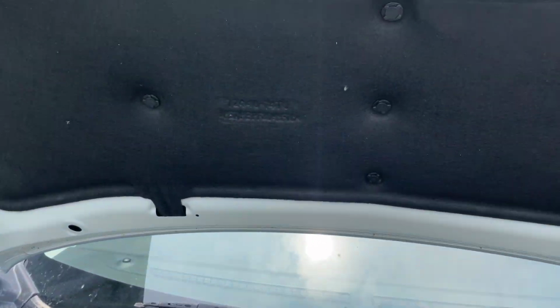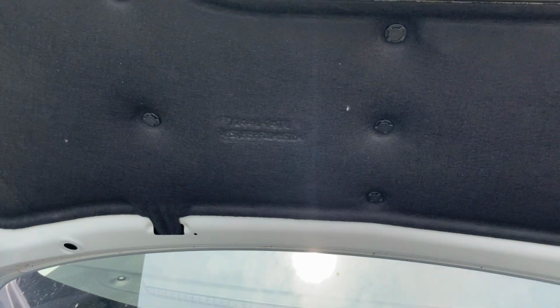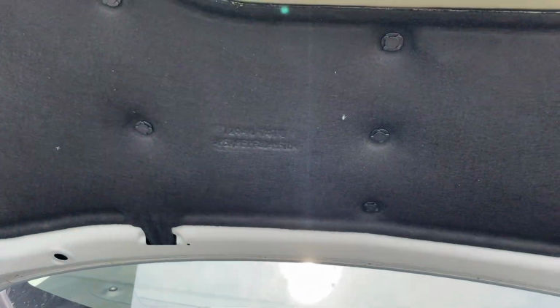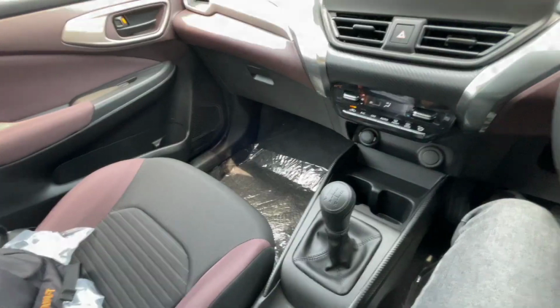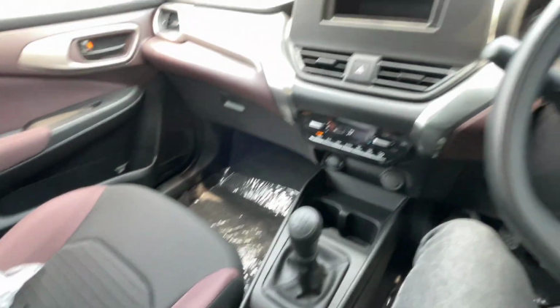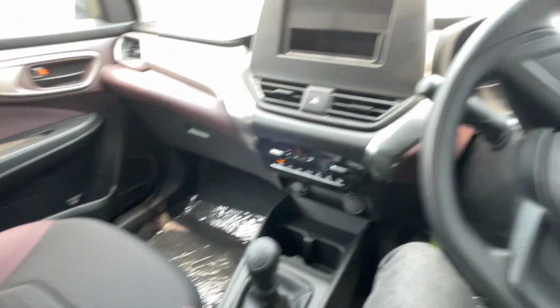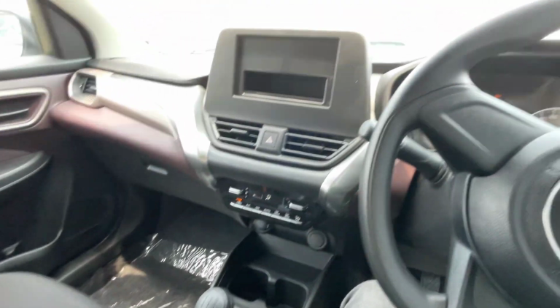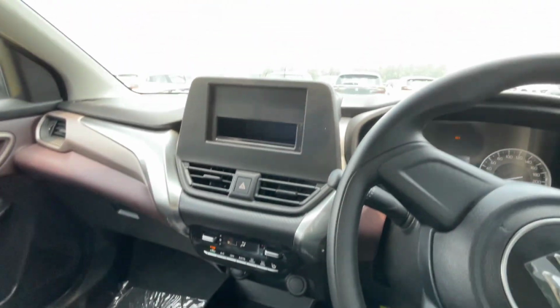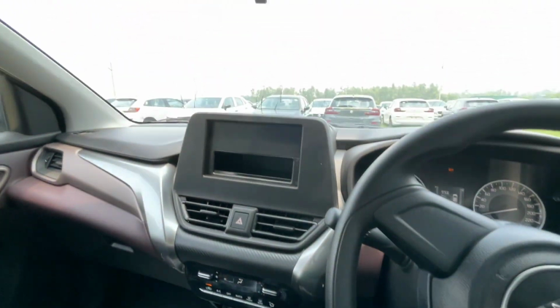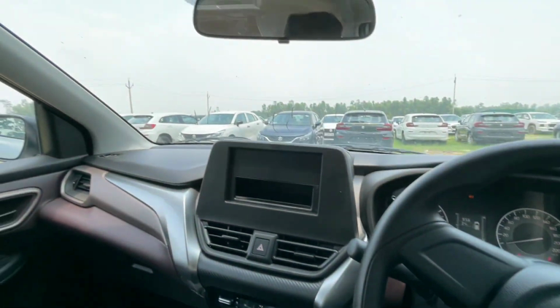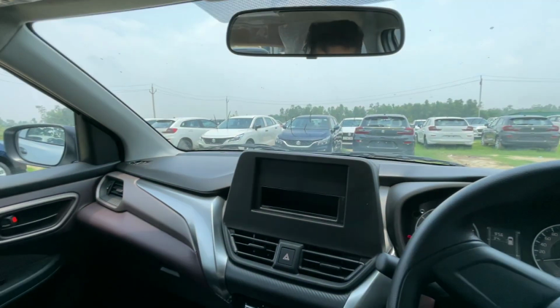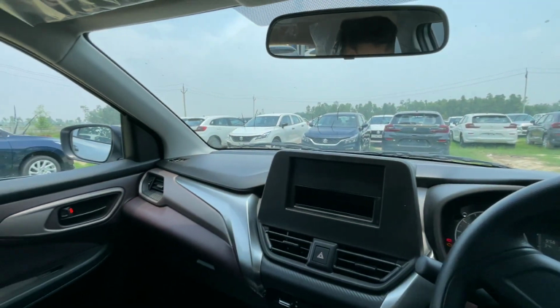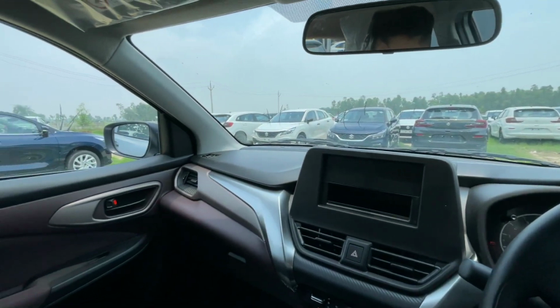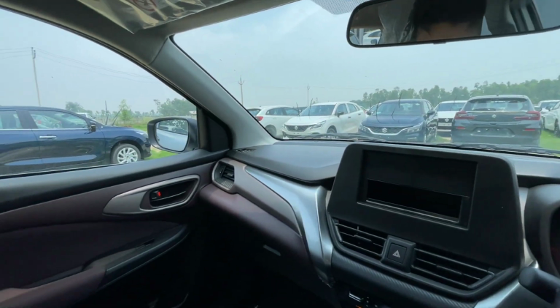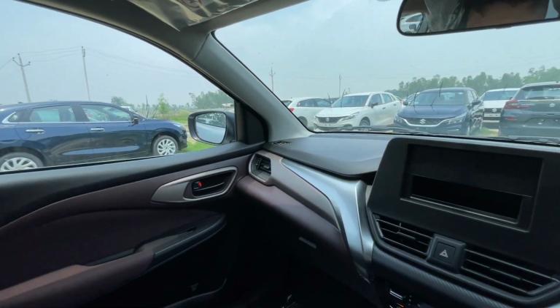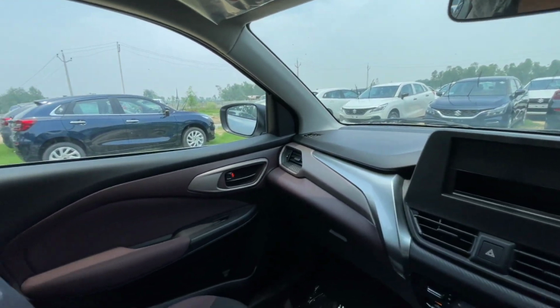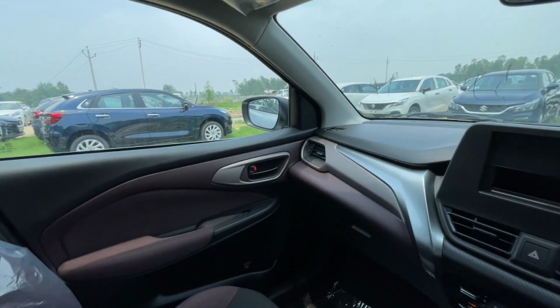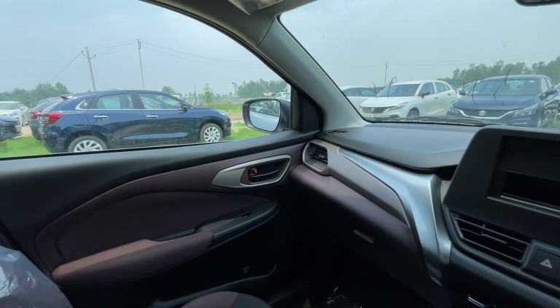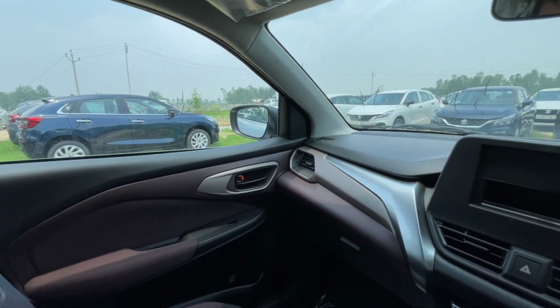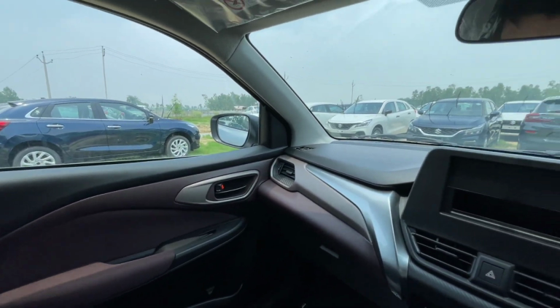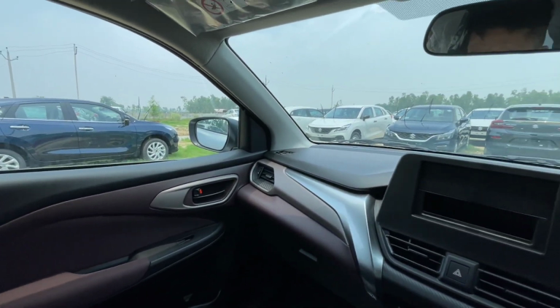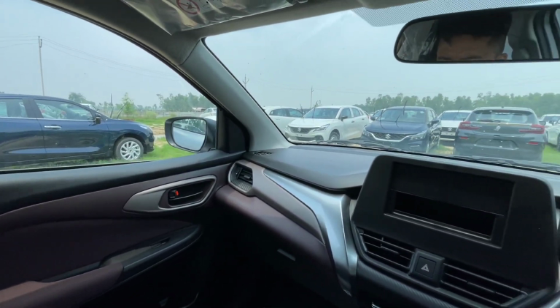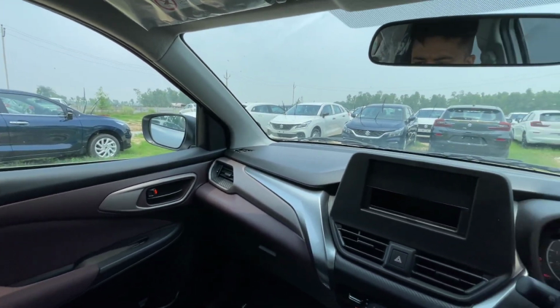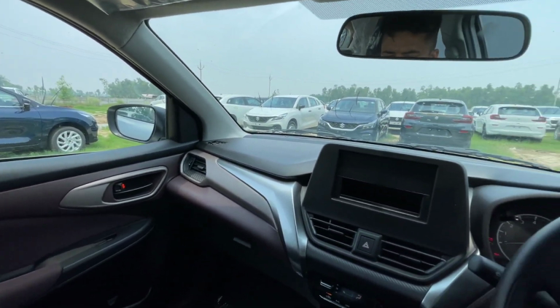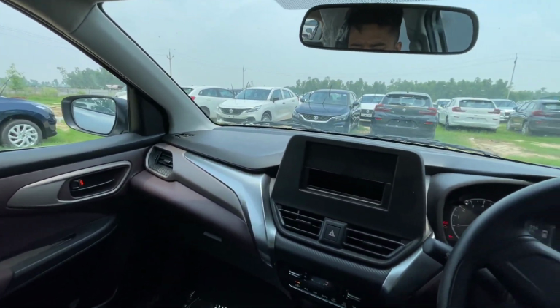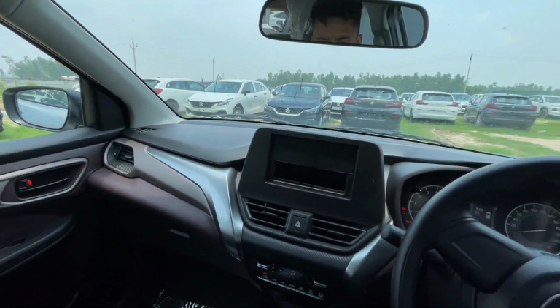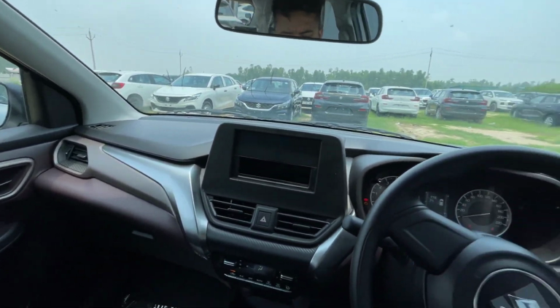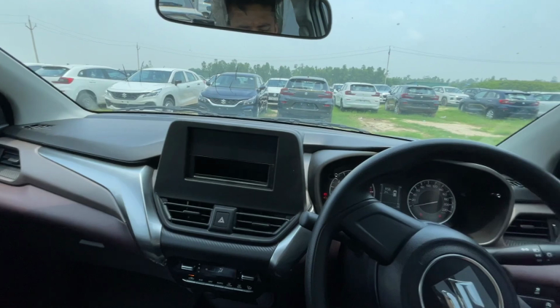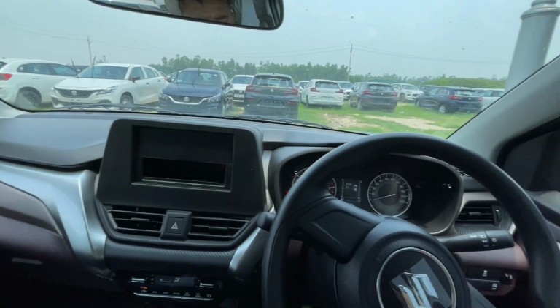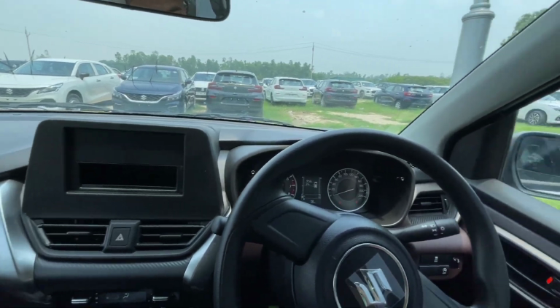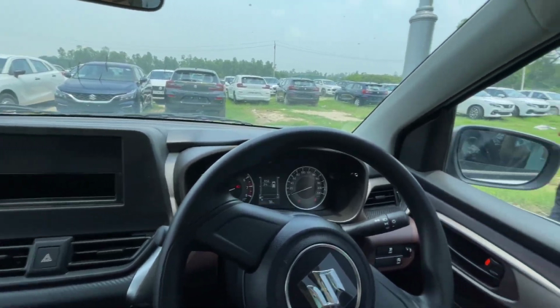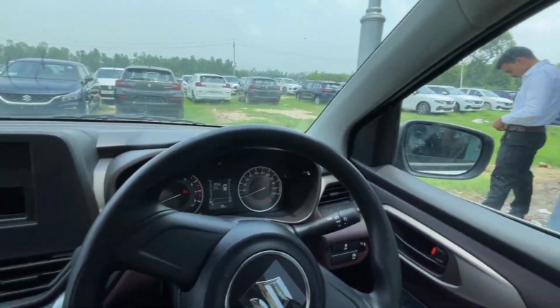So this was the base model review of the Fronx. There is already a detailed video available which you can also see. Thank you and have a nice day.